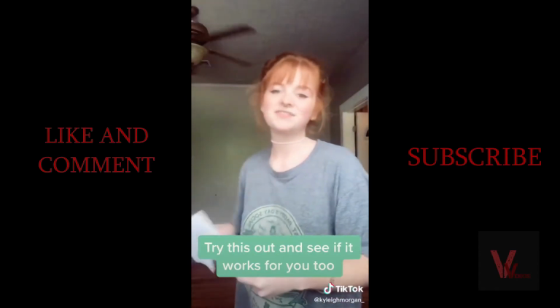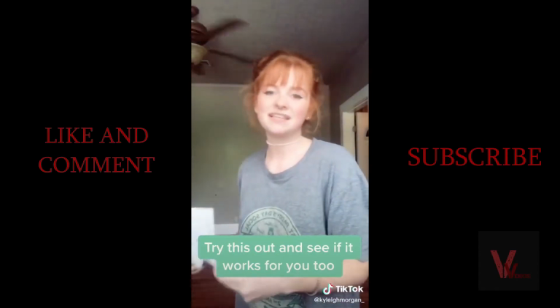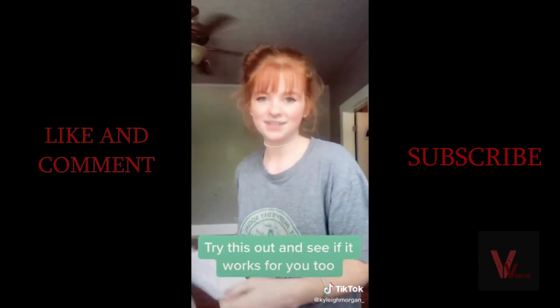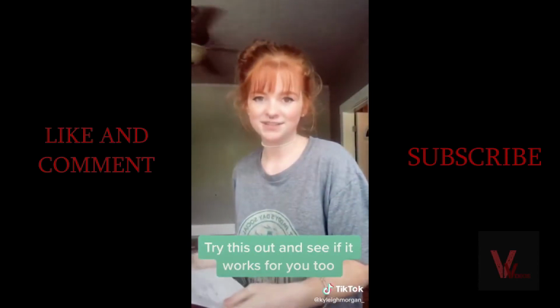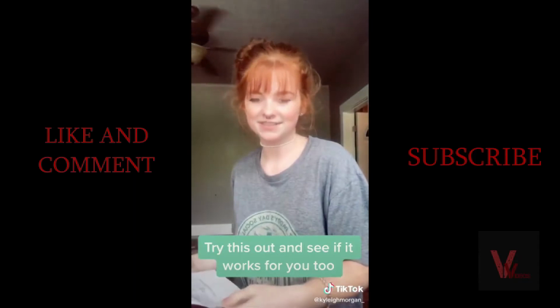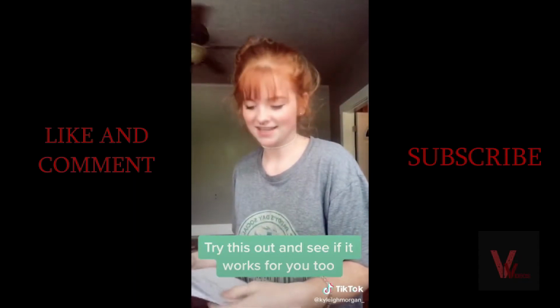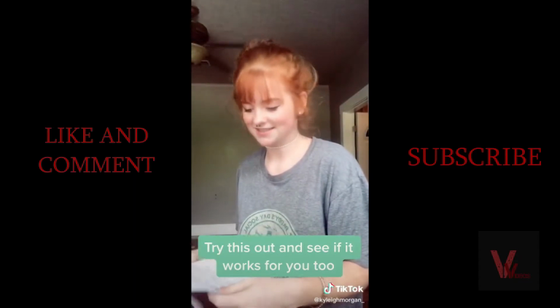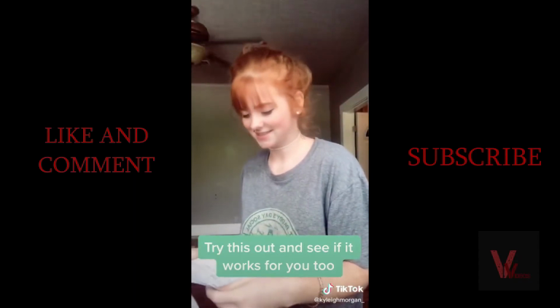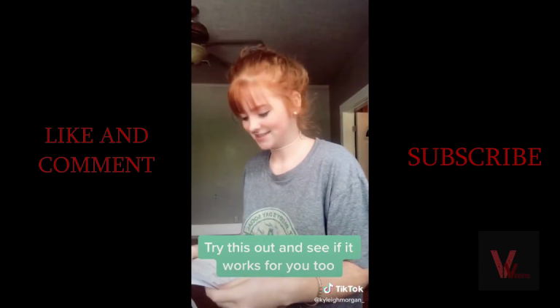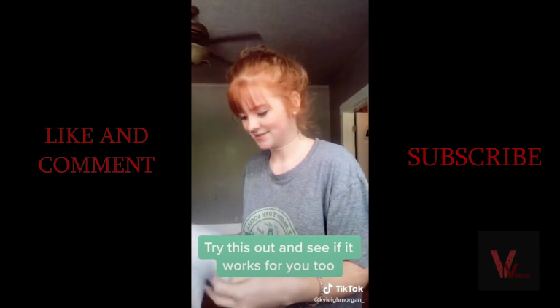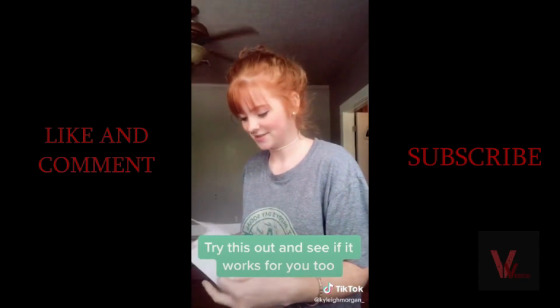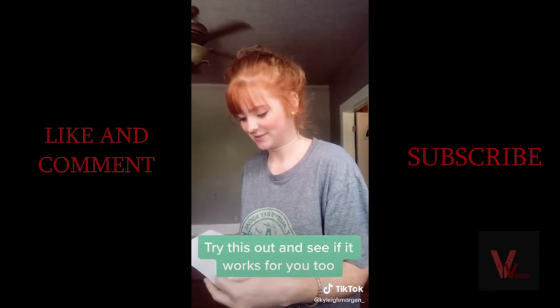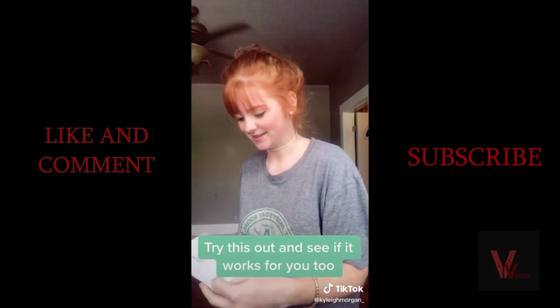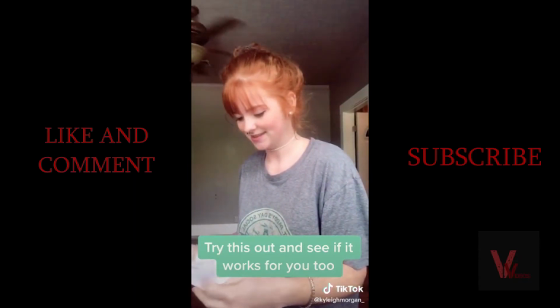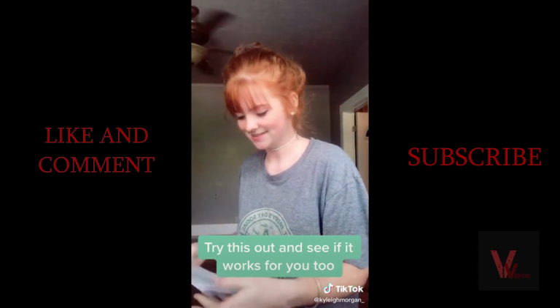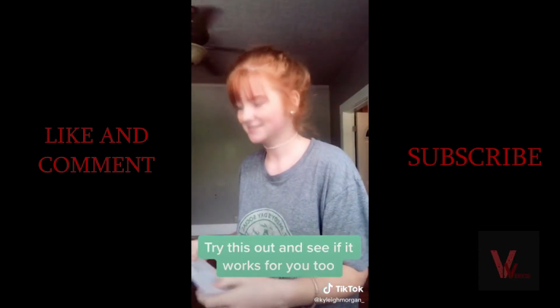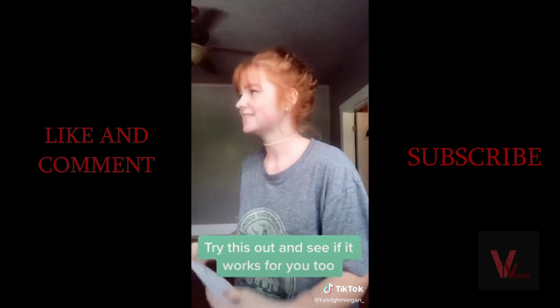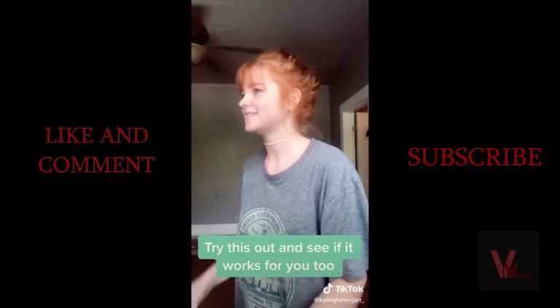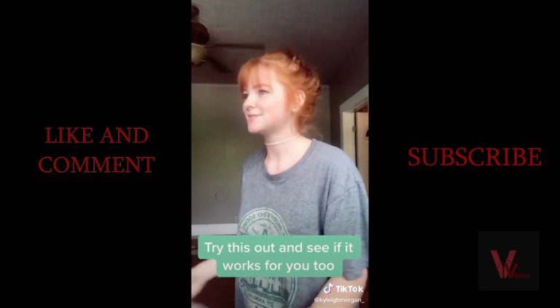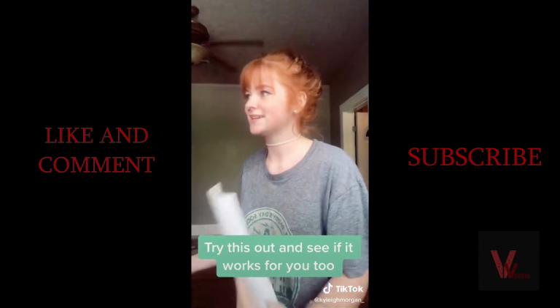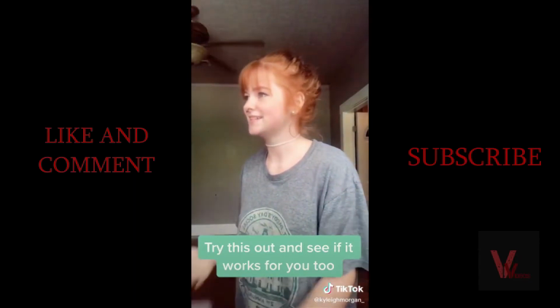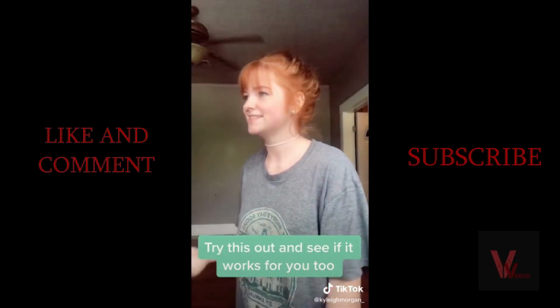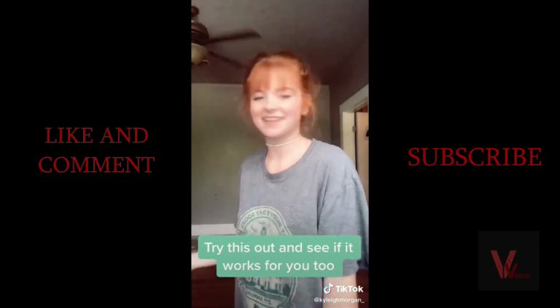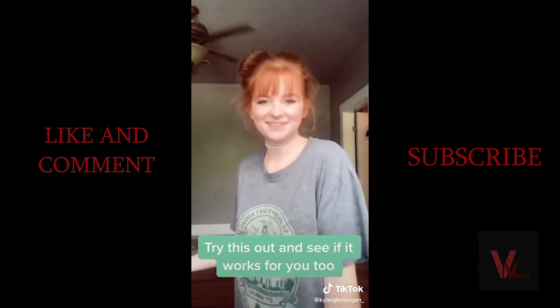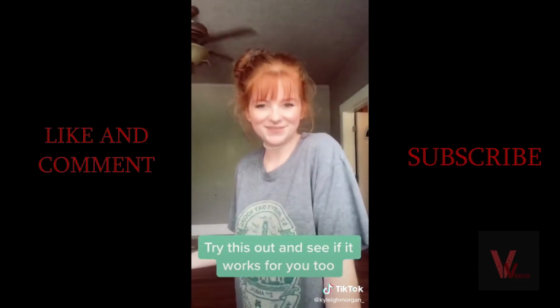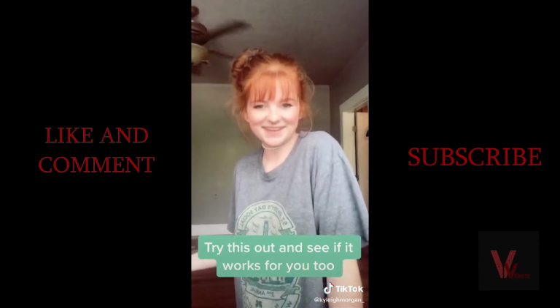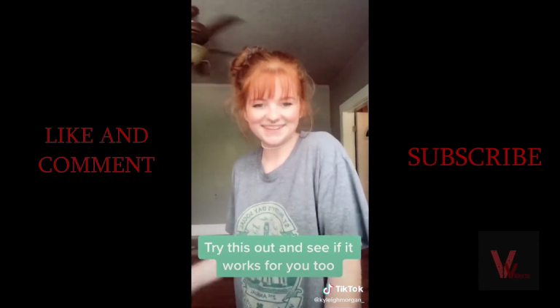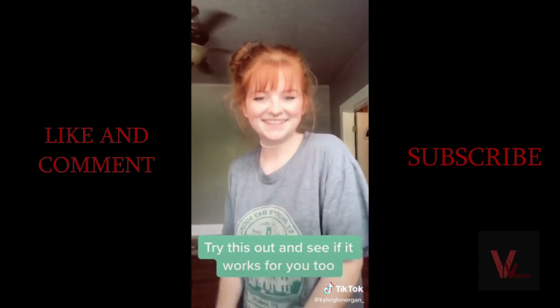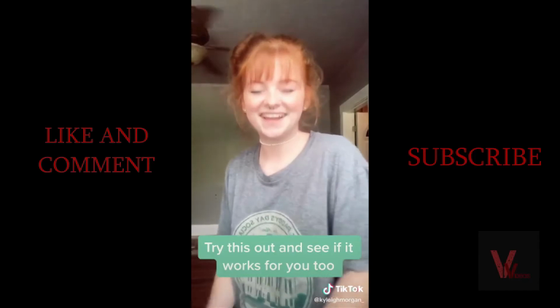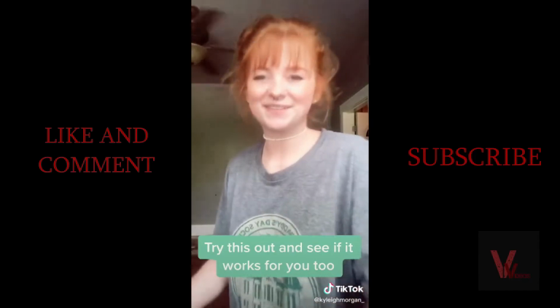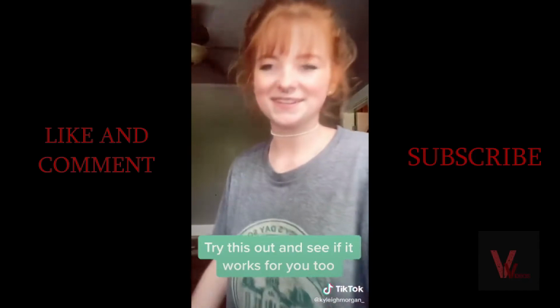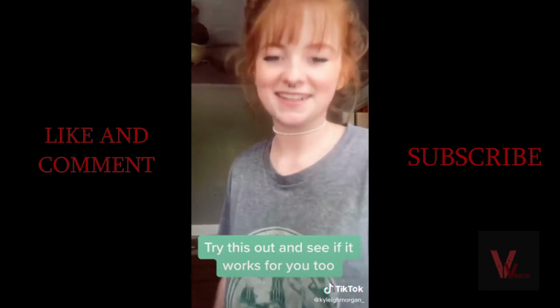Fifteen dollars, guys. This is so stupid. I don't understand.